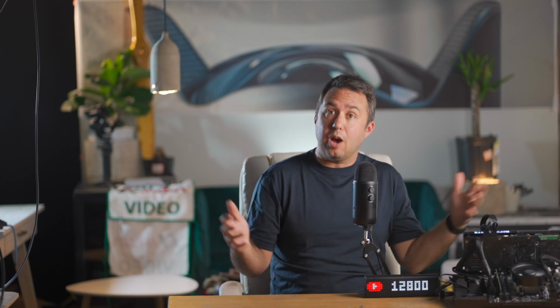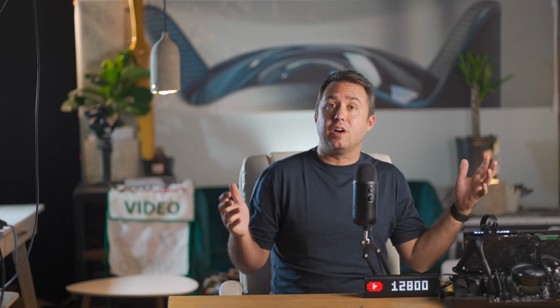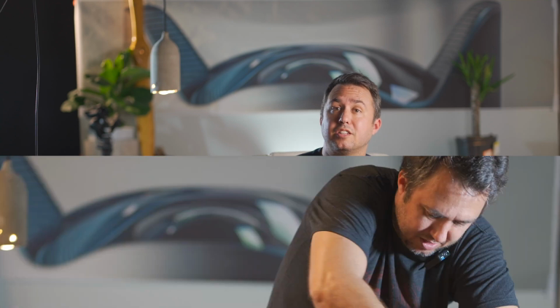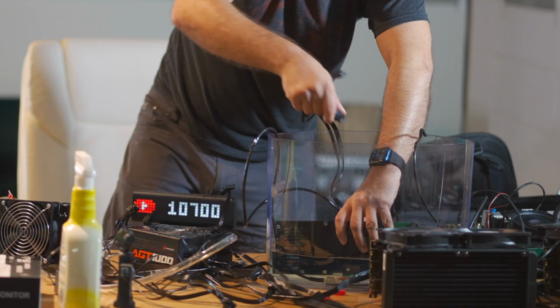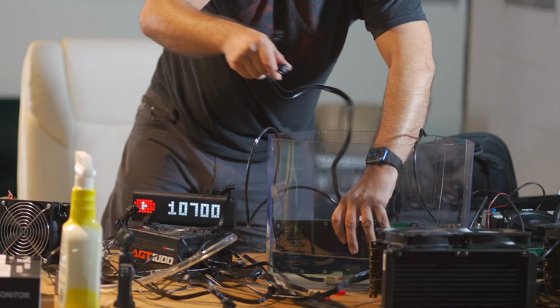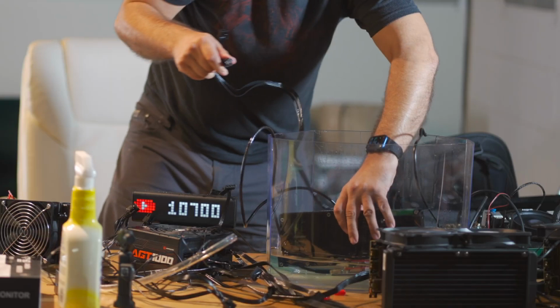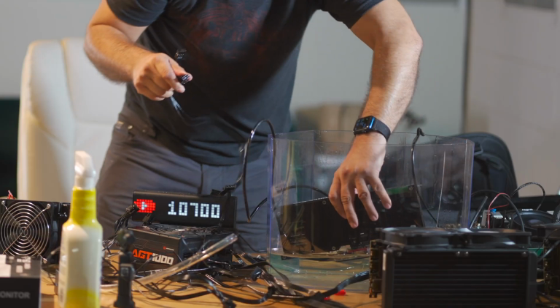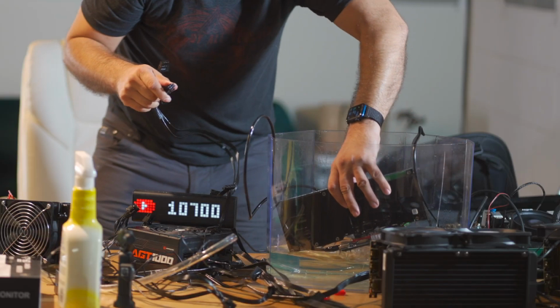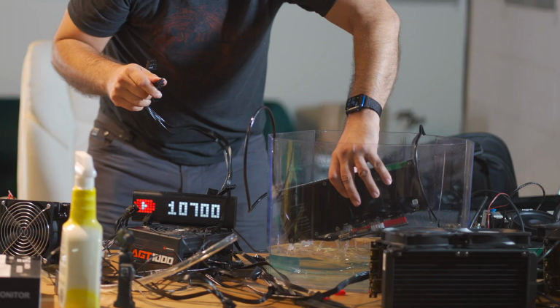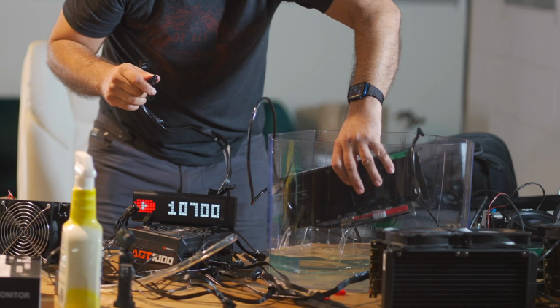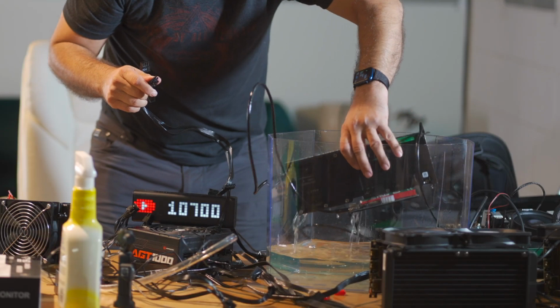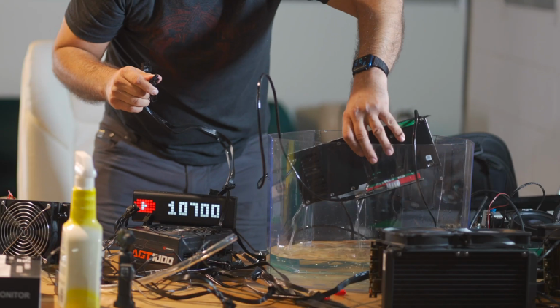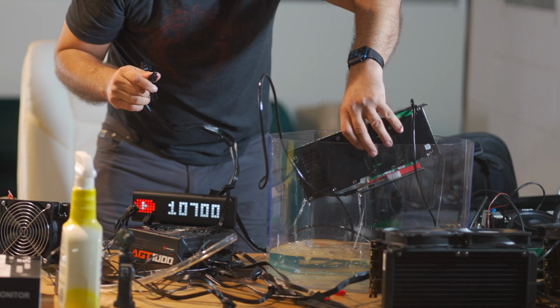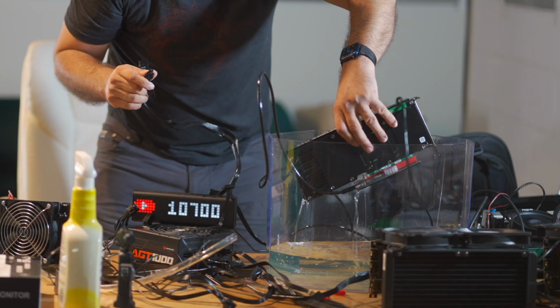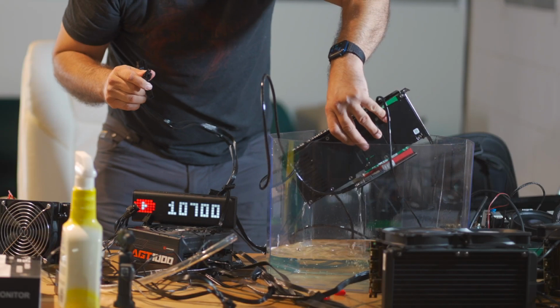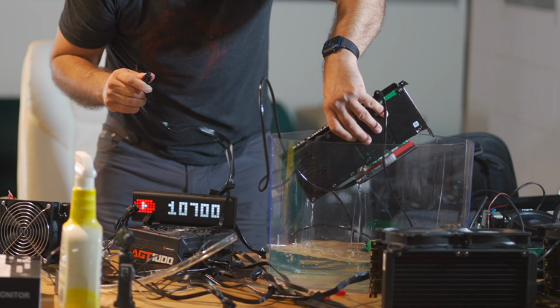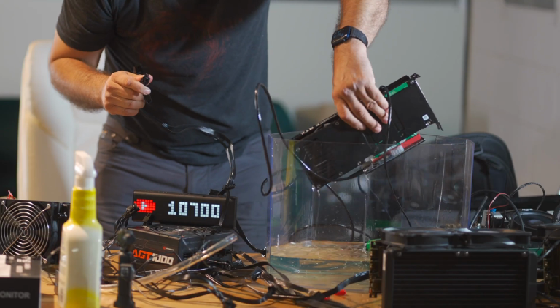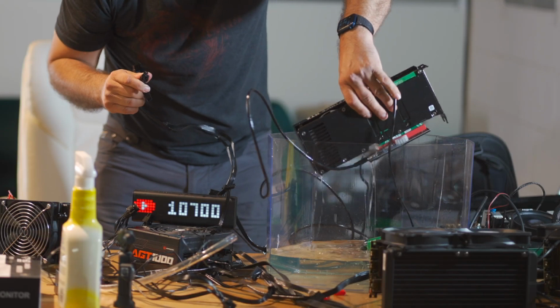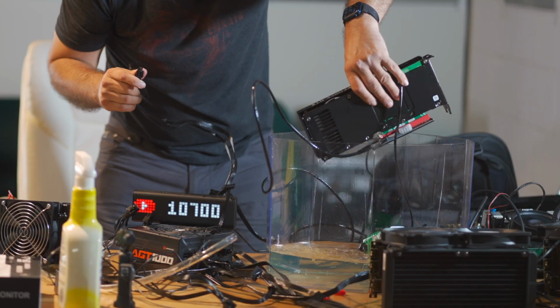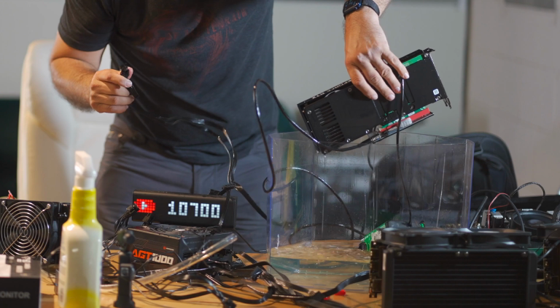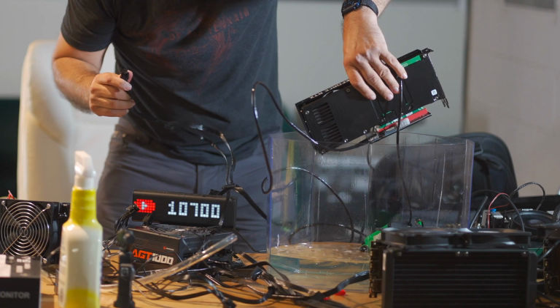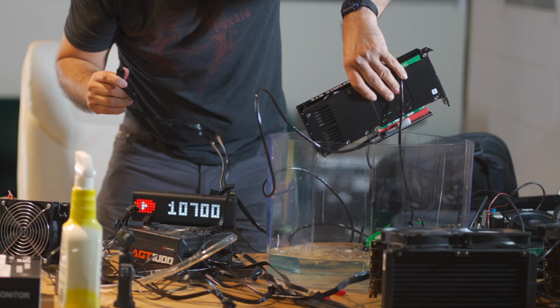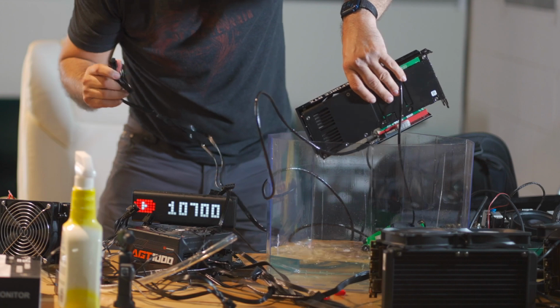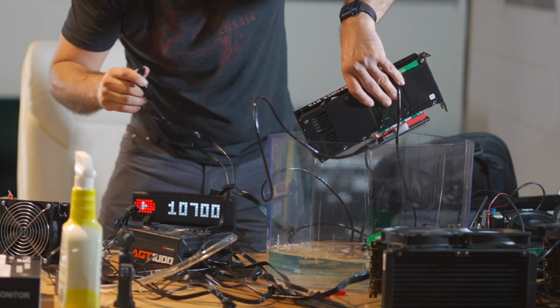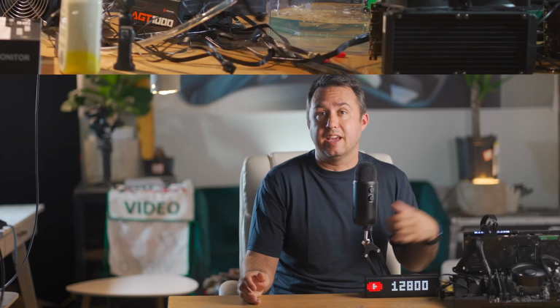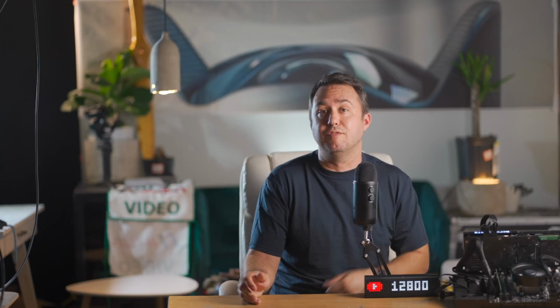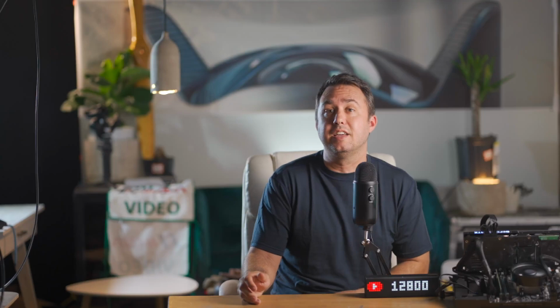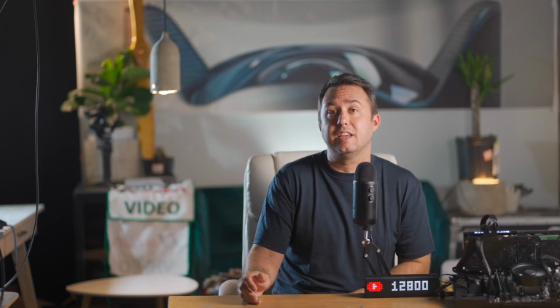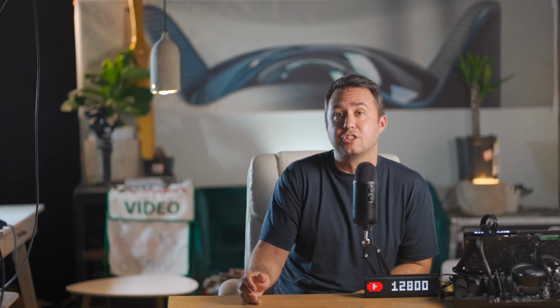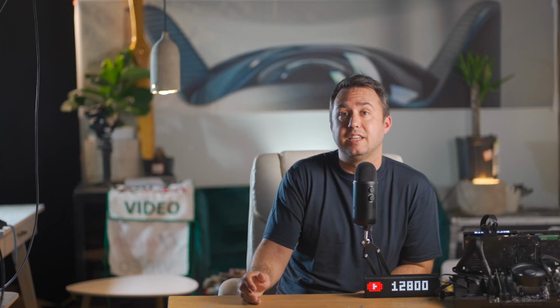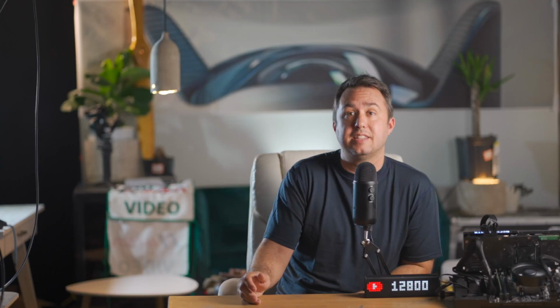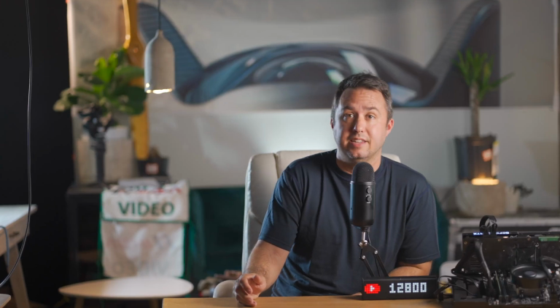Now we all get to learn the steps of removing a GPU from an immersion cooling setup and getting it back to work in the air like Nvidia initially intended.